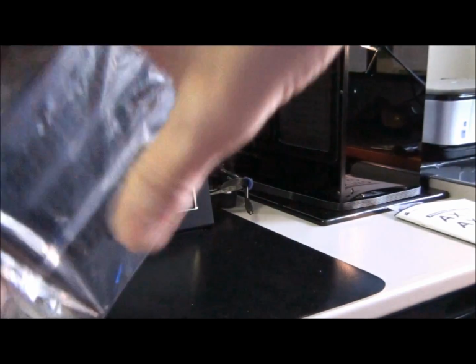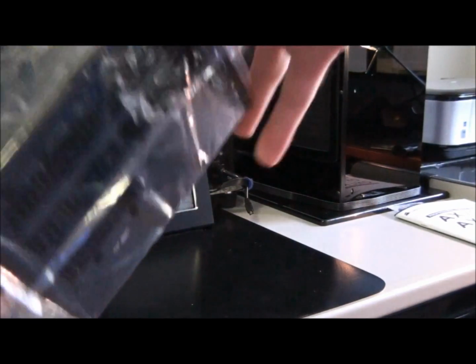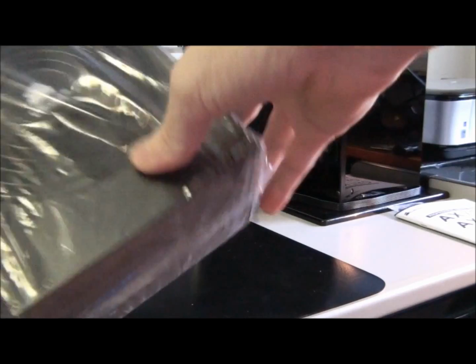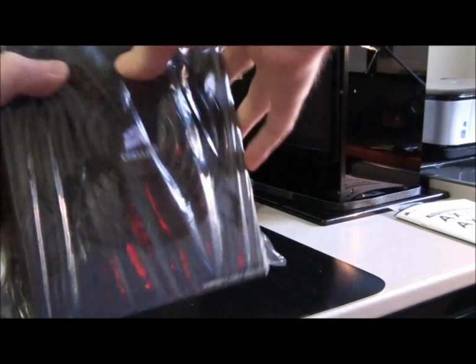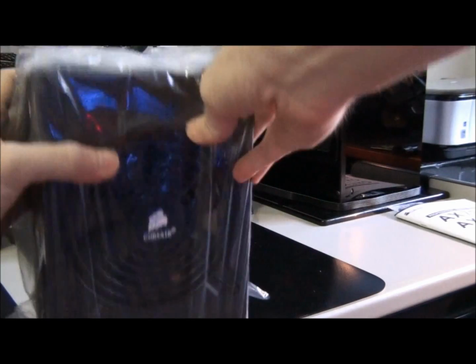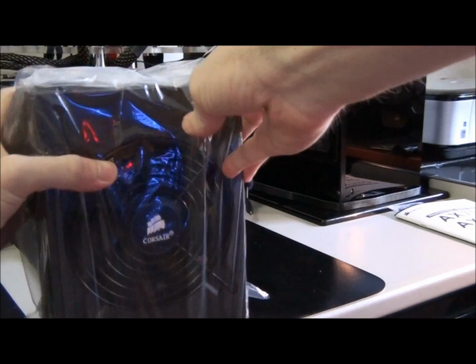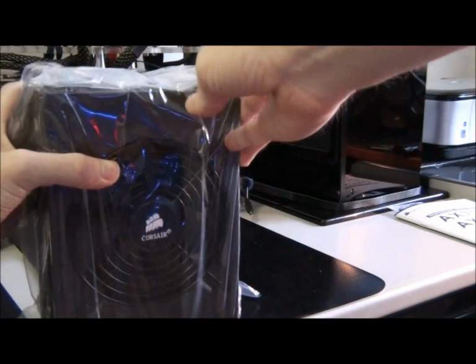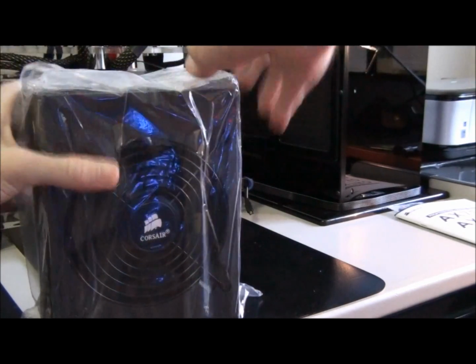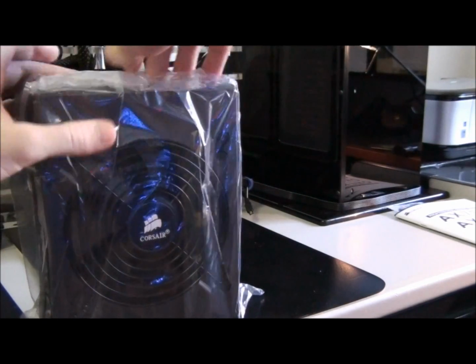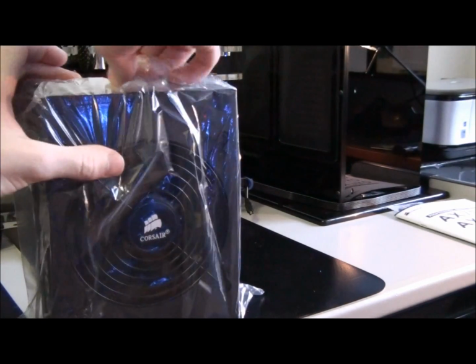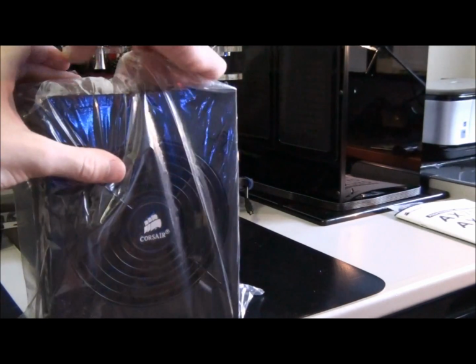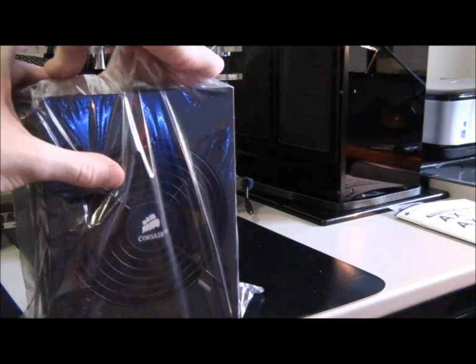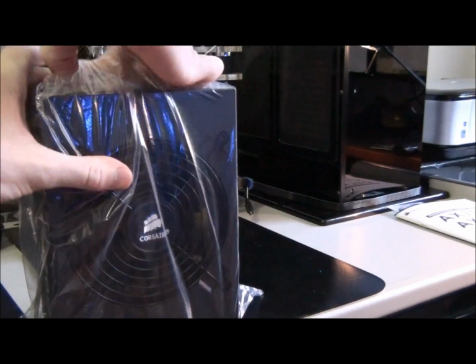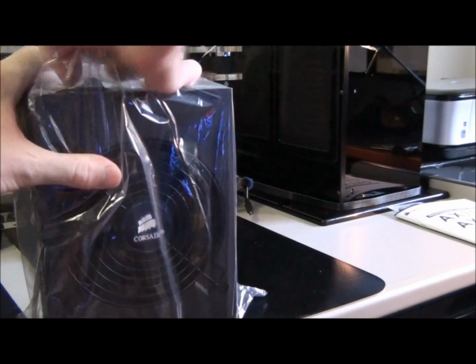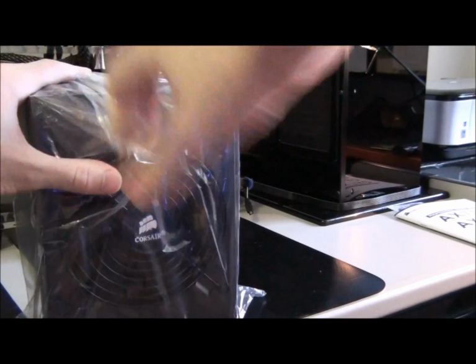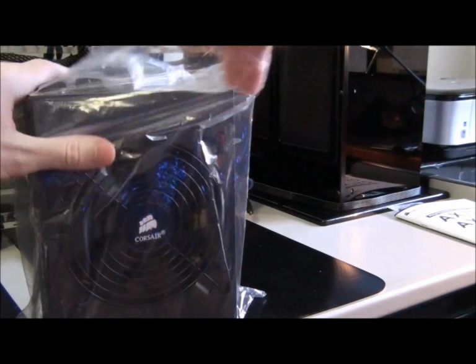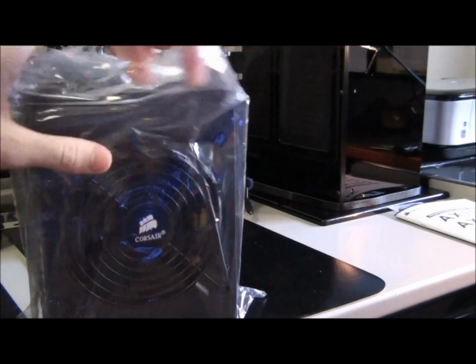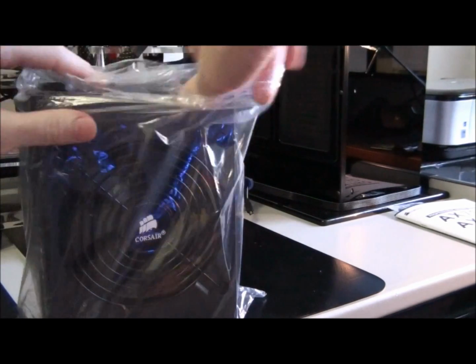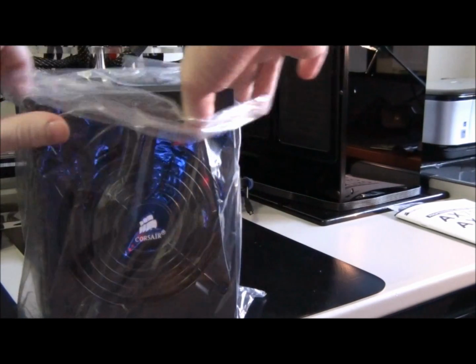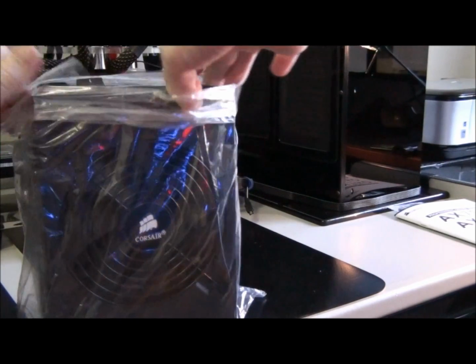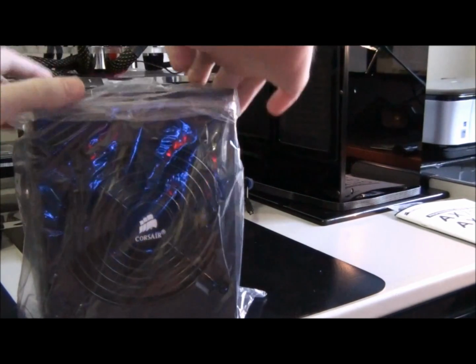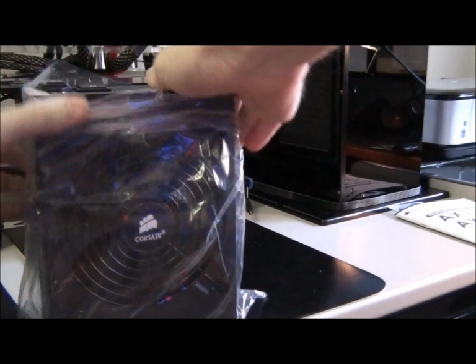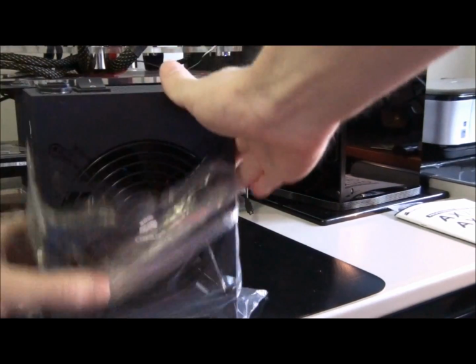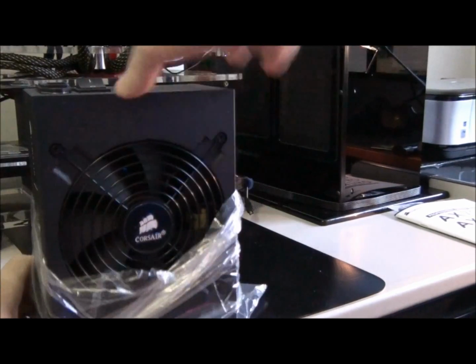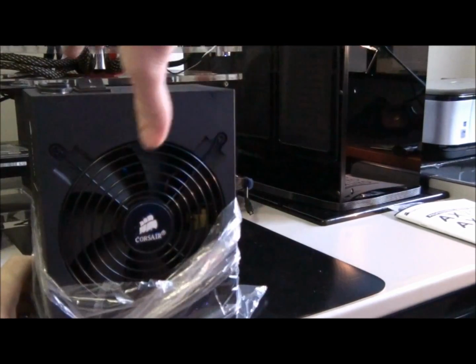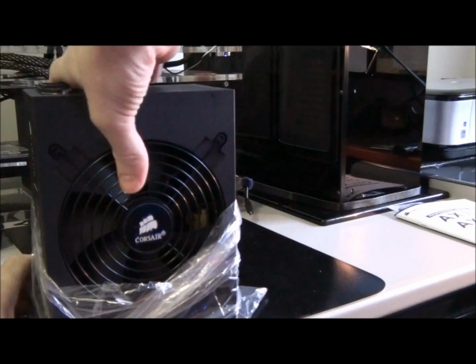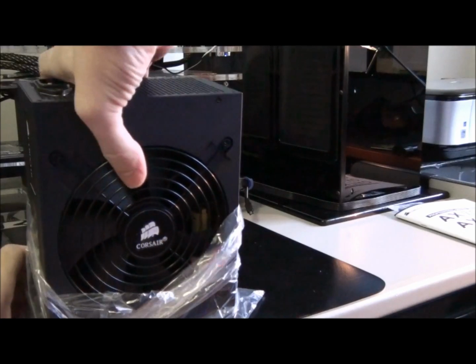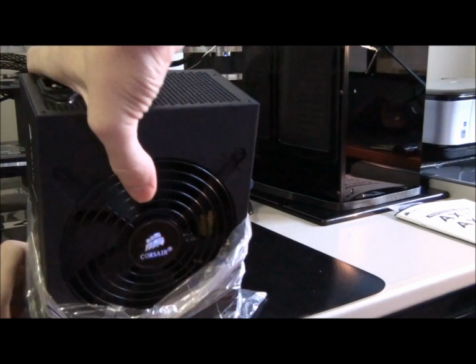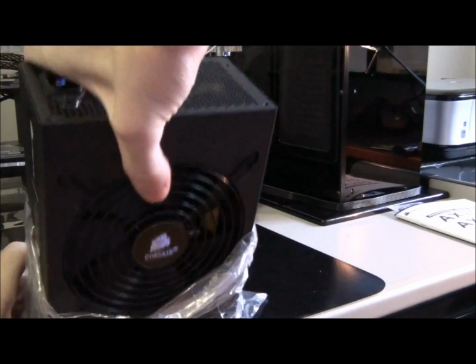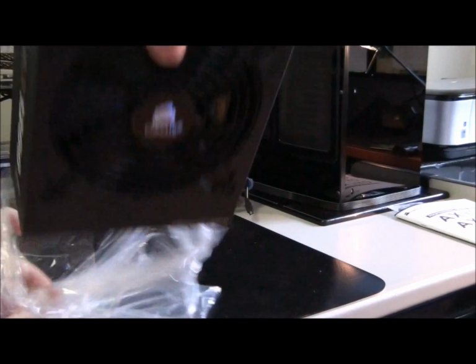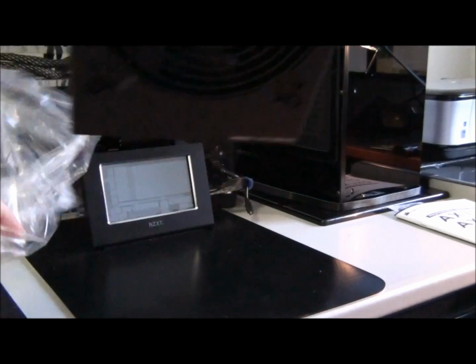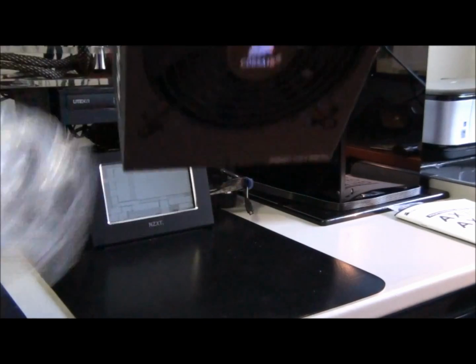I don't usually do any kind of unboxing, but I just thought it was so awesome that it was wrapped up so nicely.